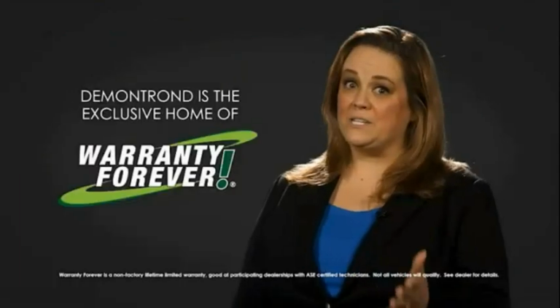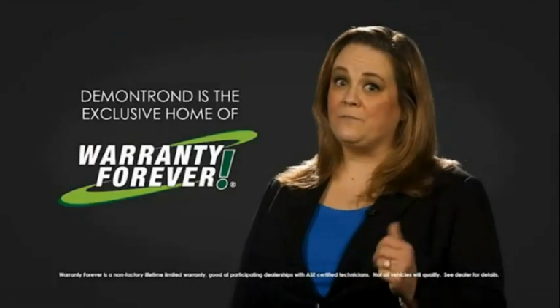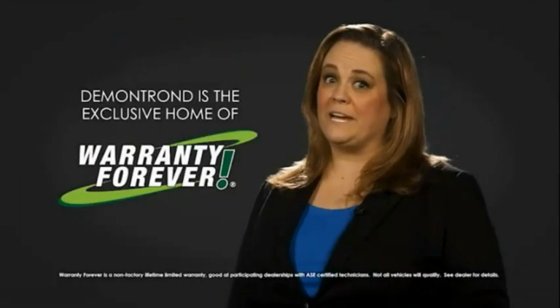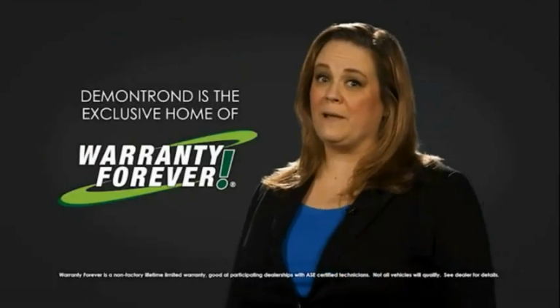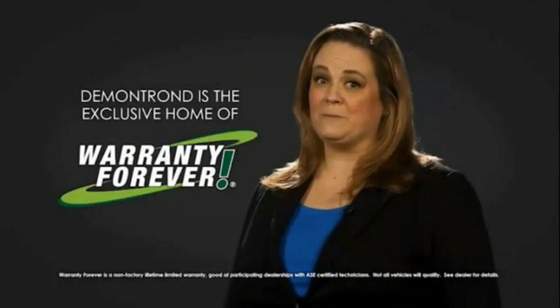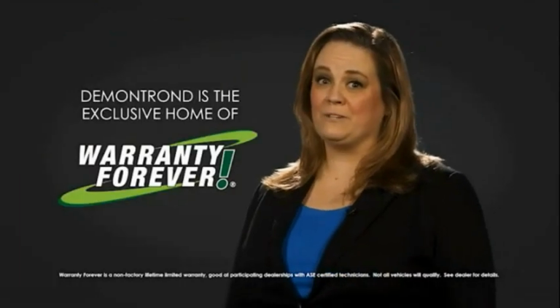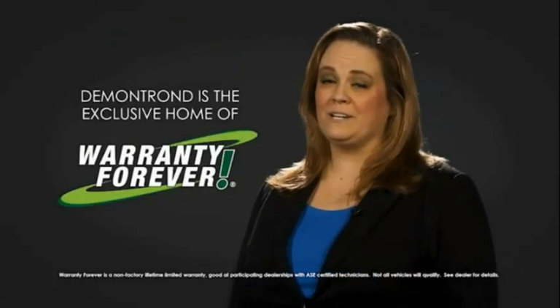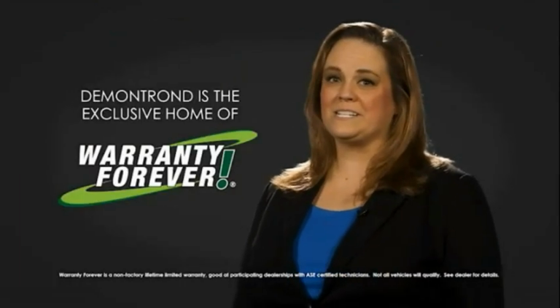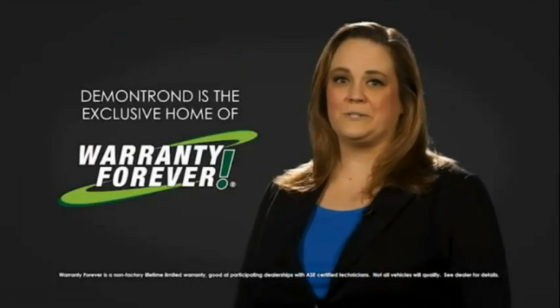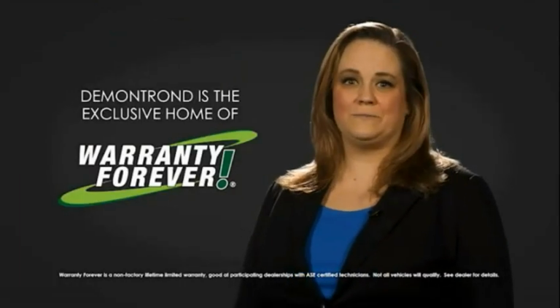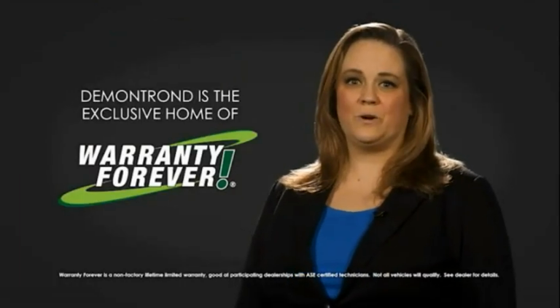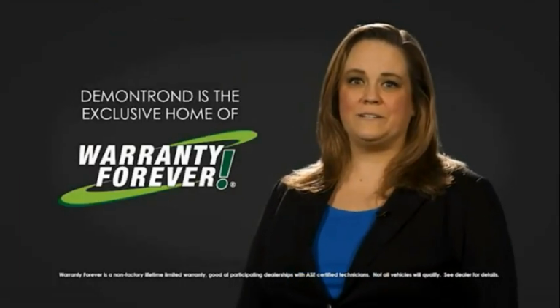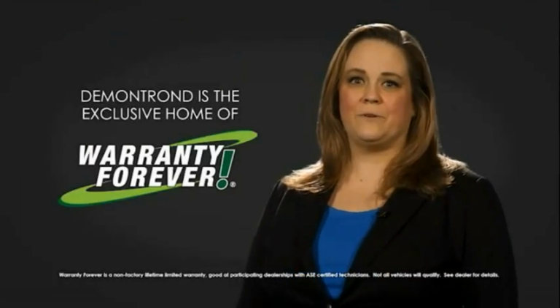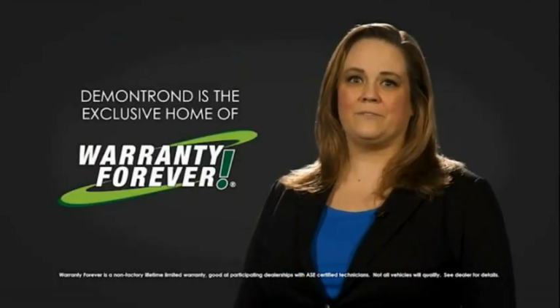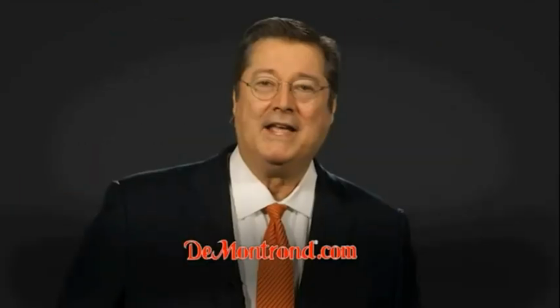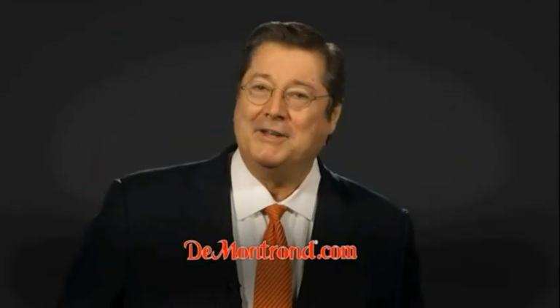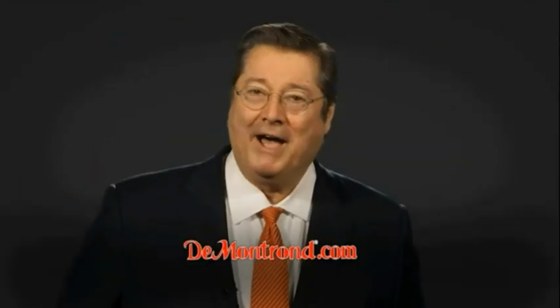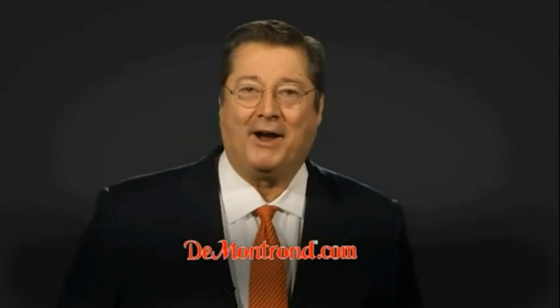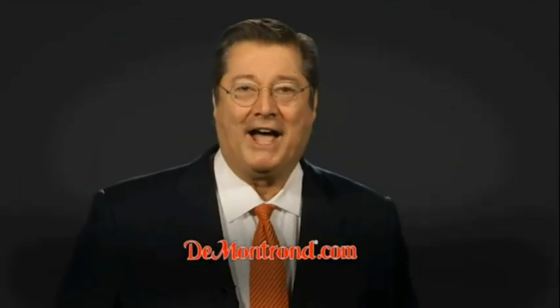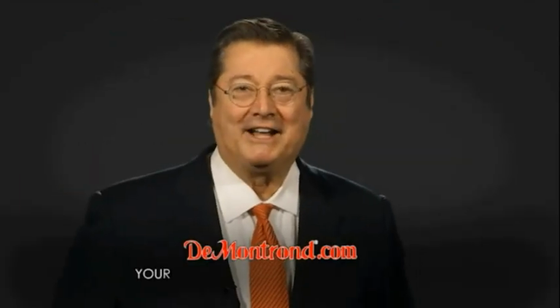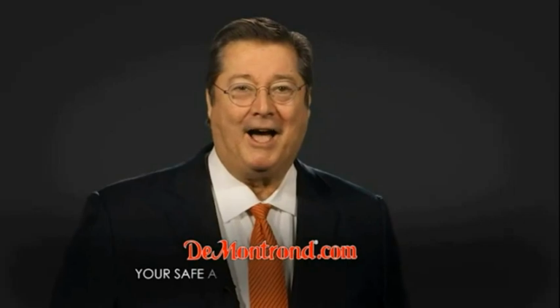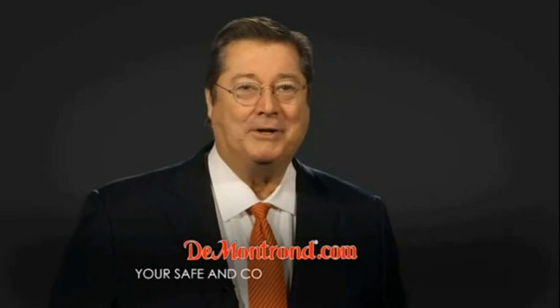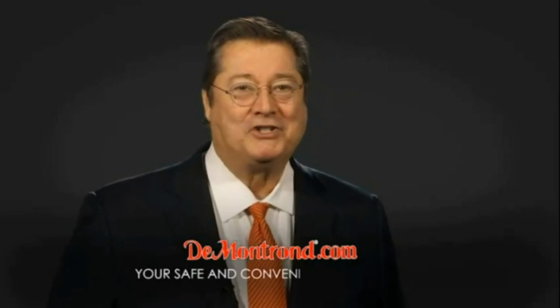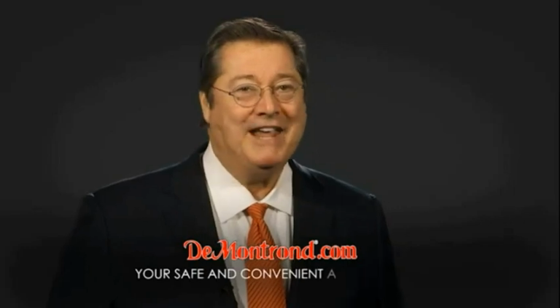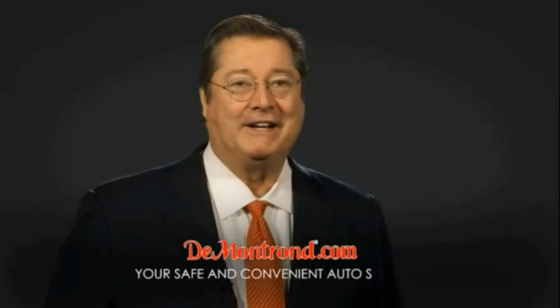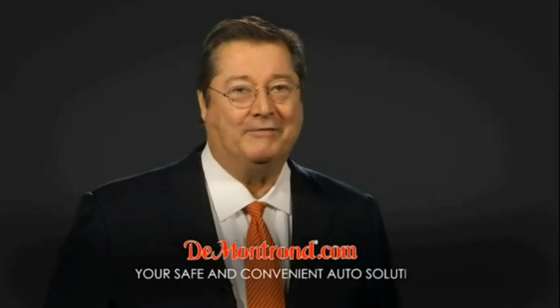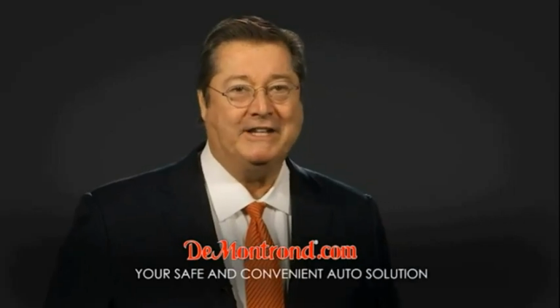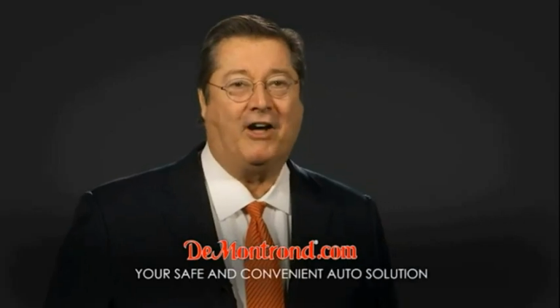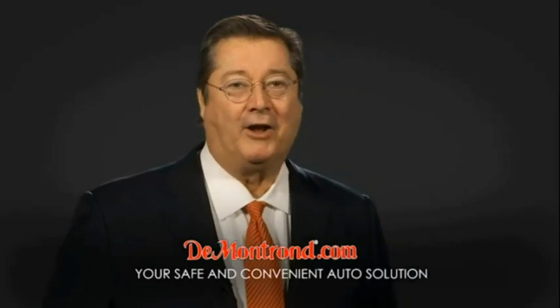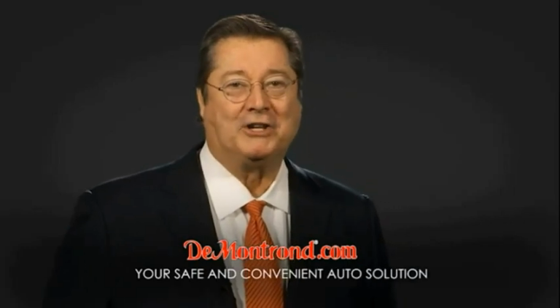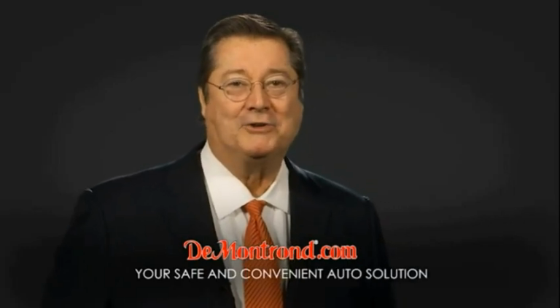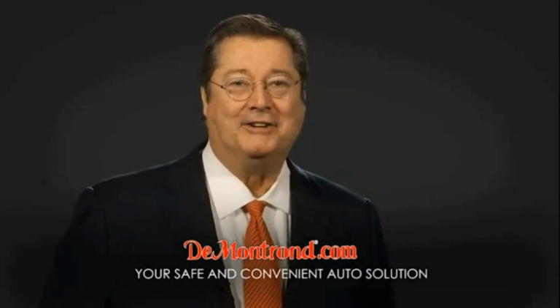And don't forget about Demontron's exclusive warranty forever. Demontron.com, your safe and convenient auto solution.